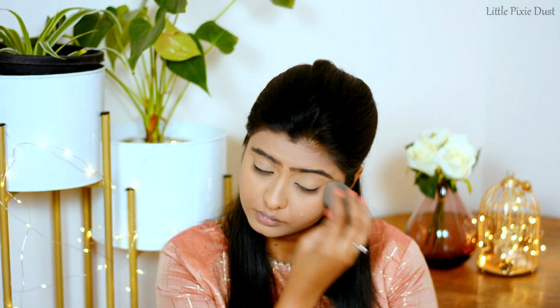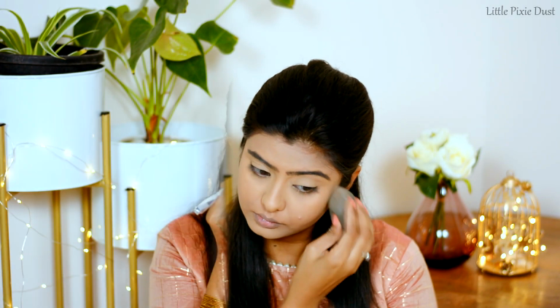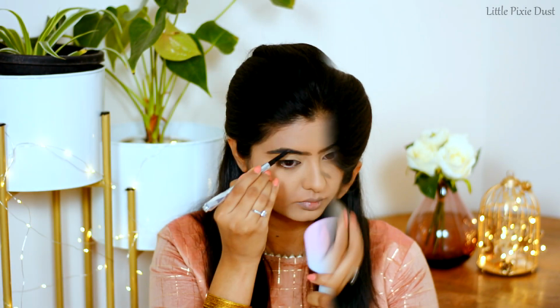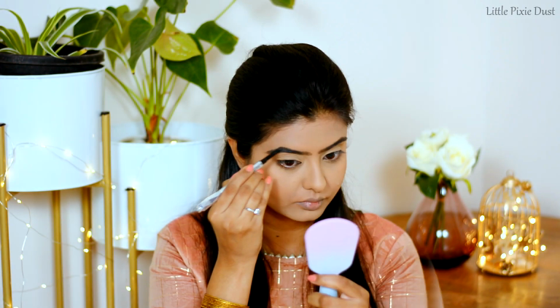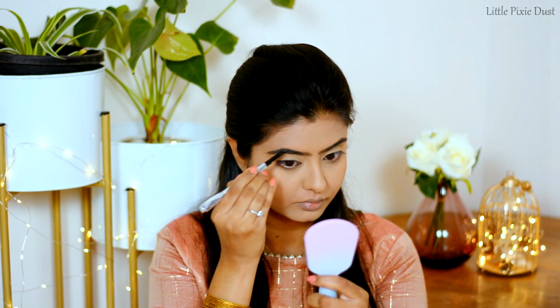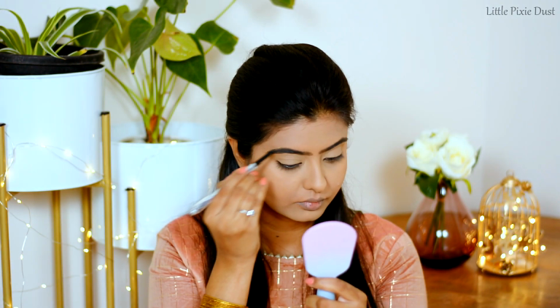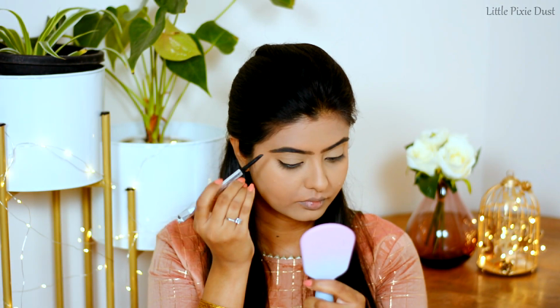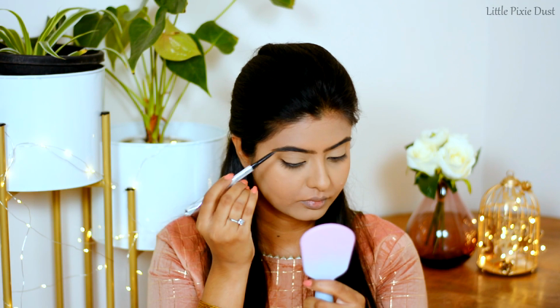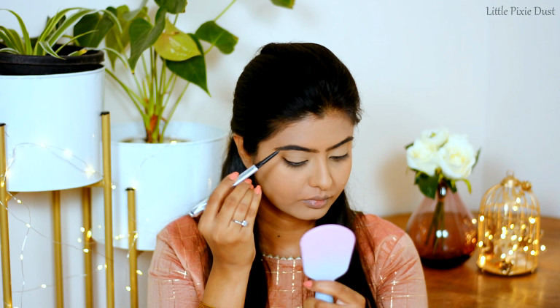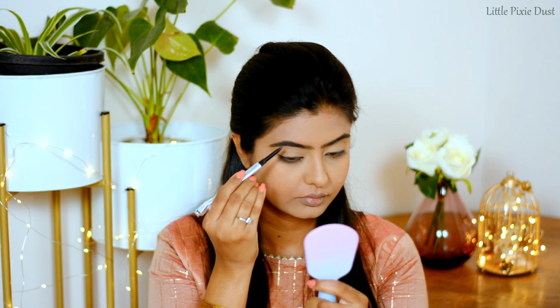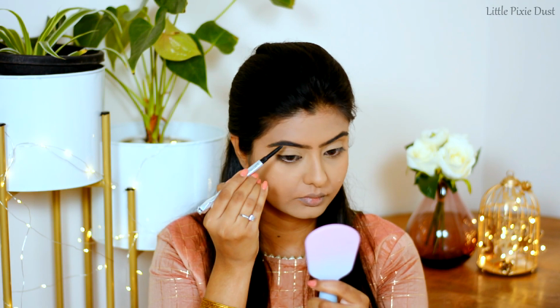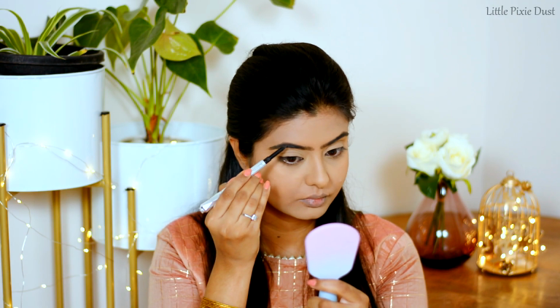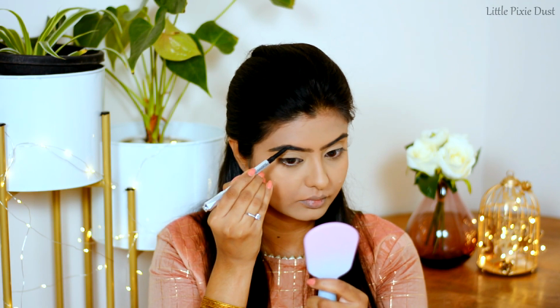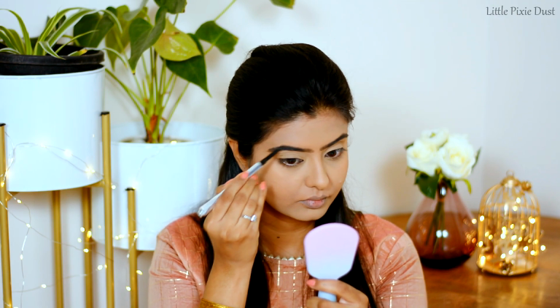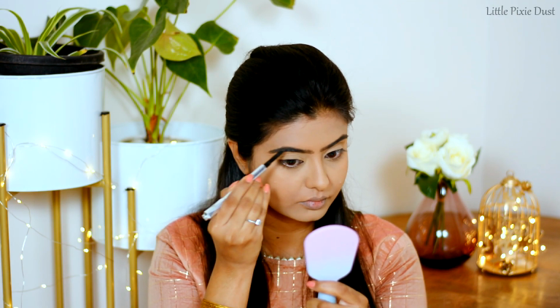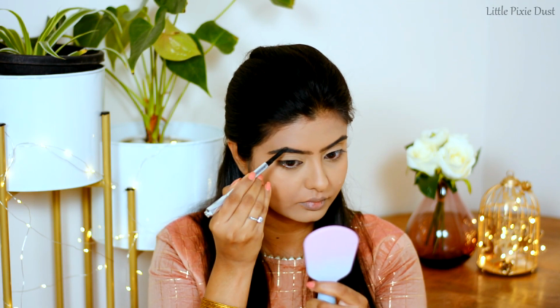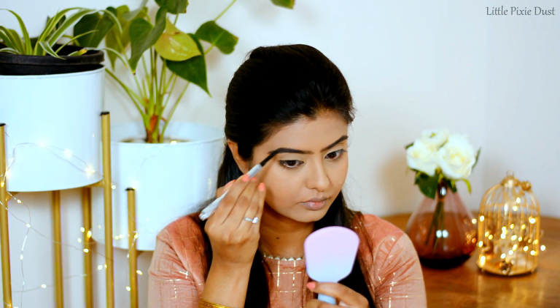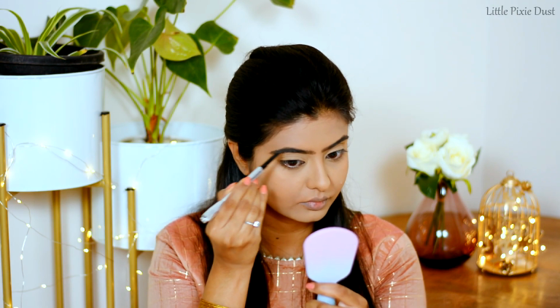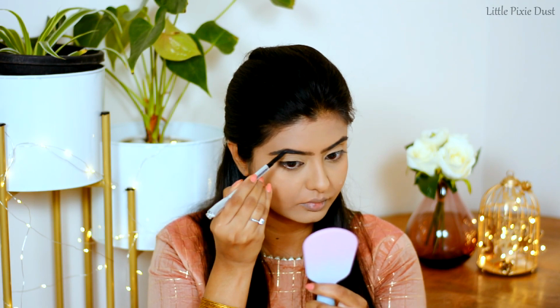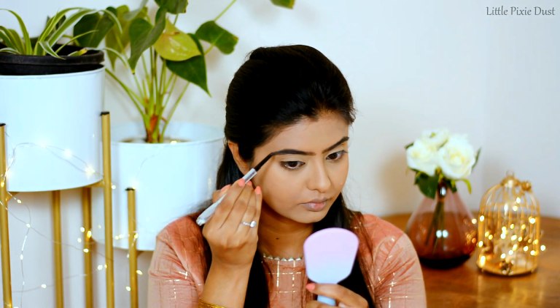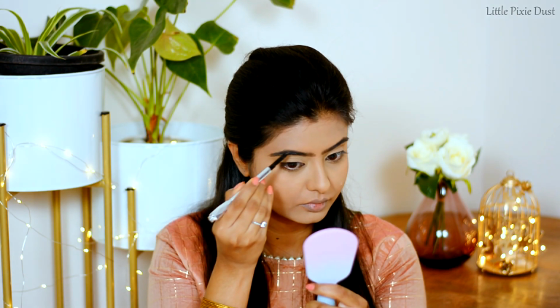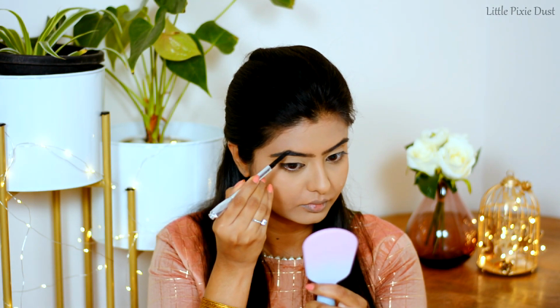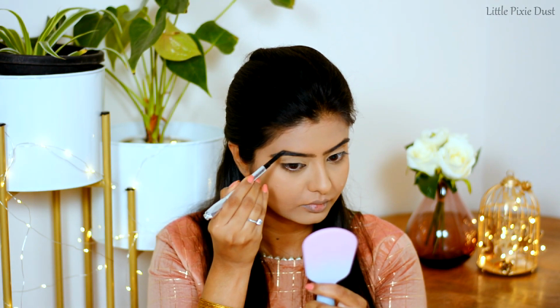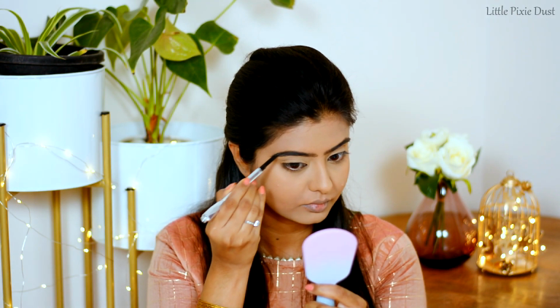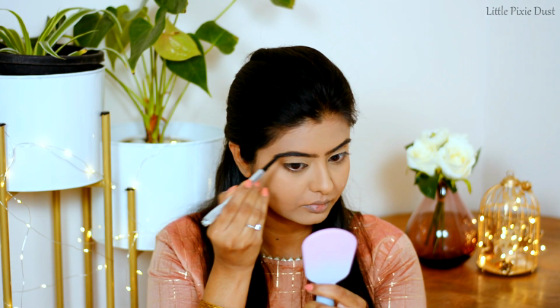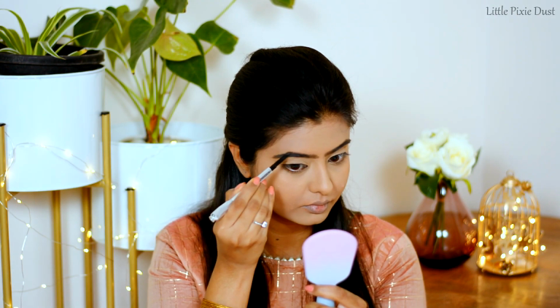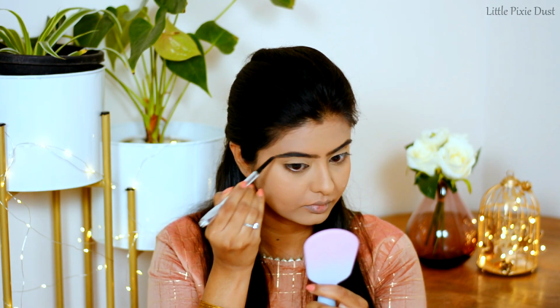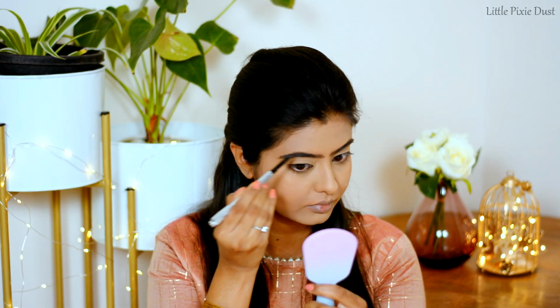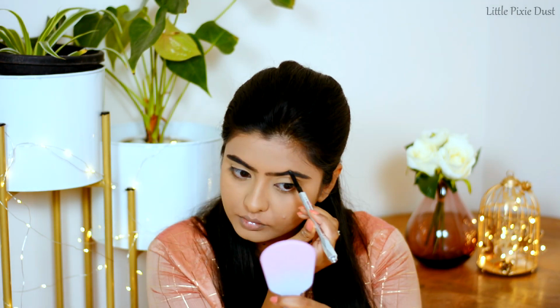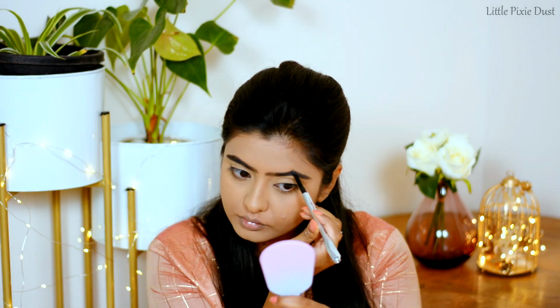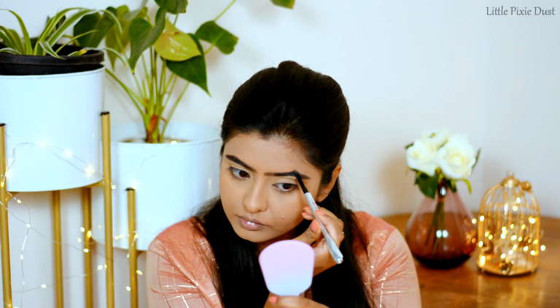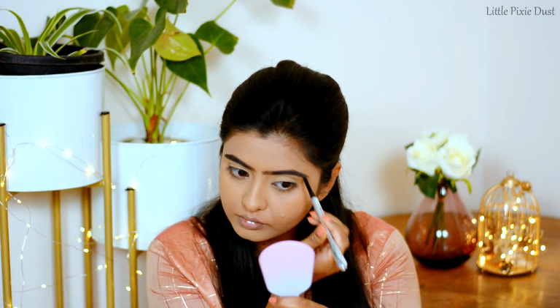For brows, I will use Benefit Goof Proof Brow Pencil in shade No. 5.